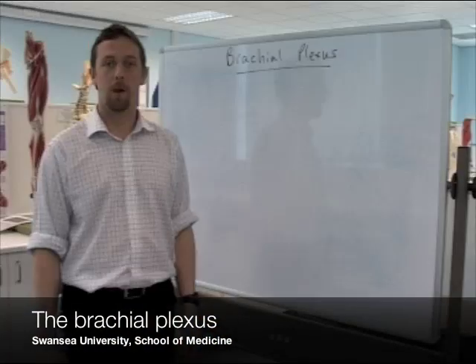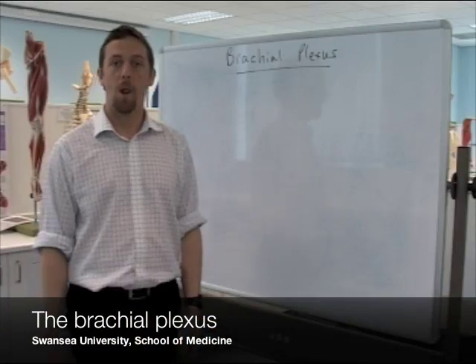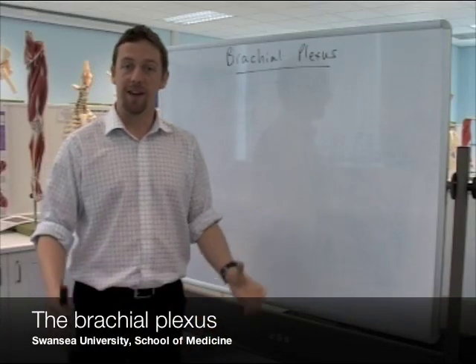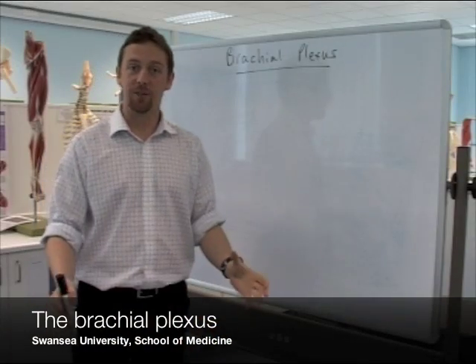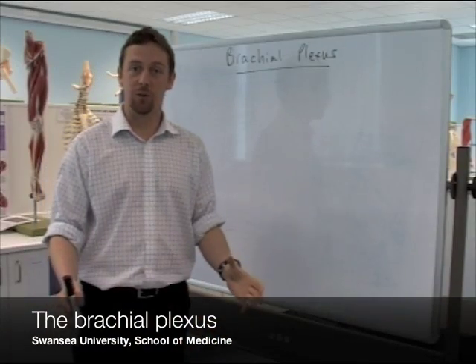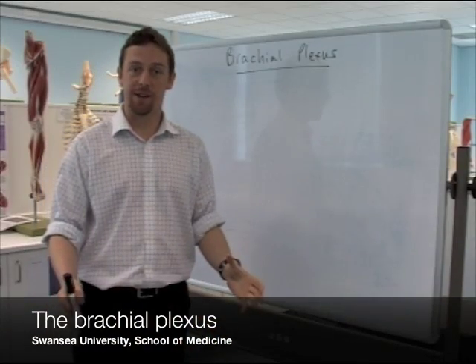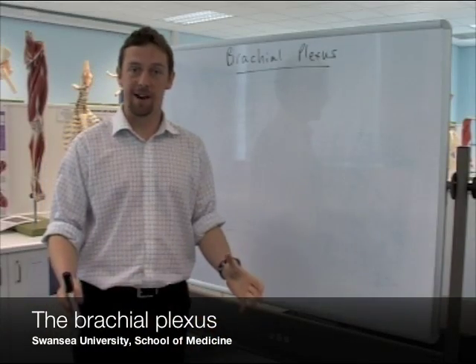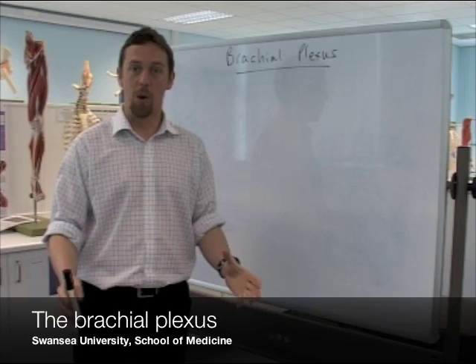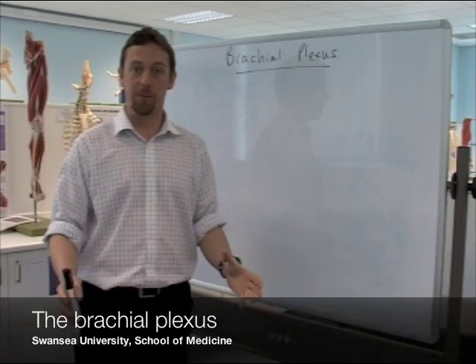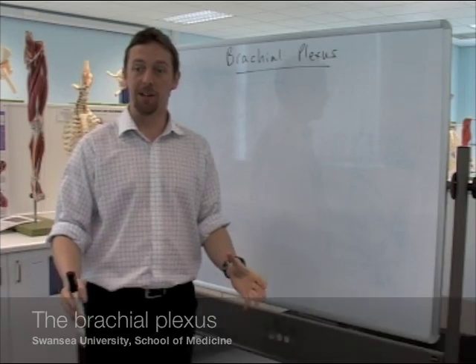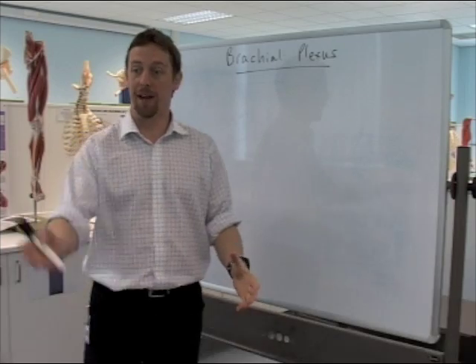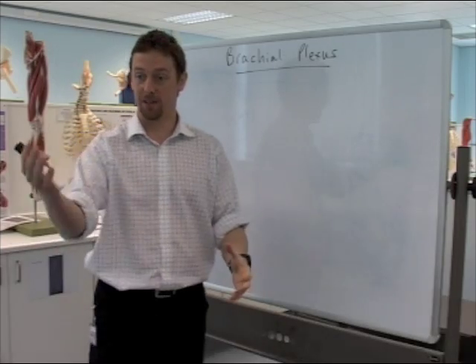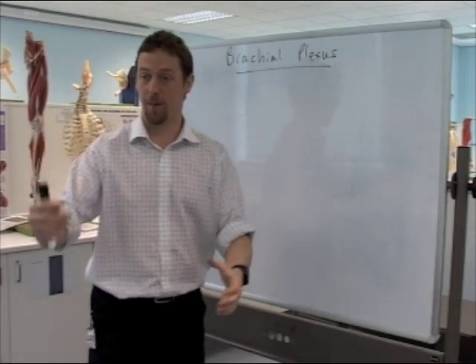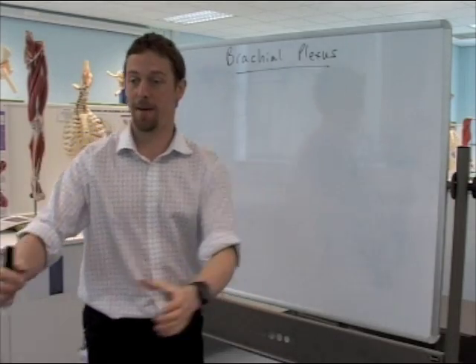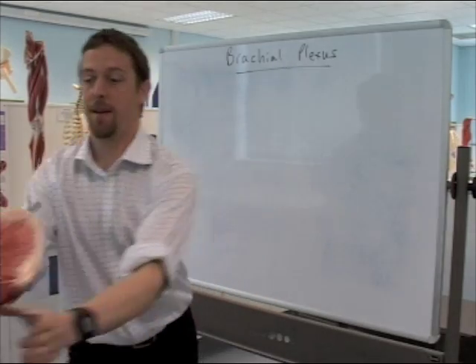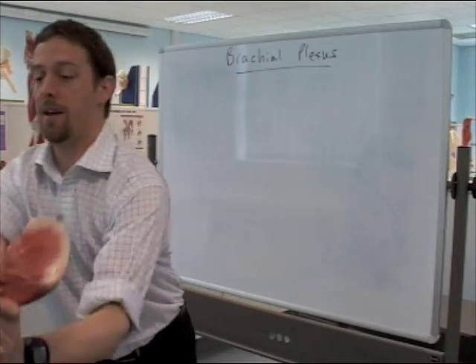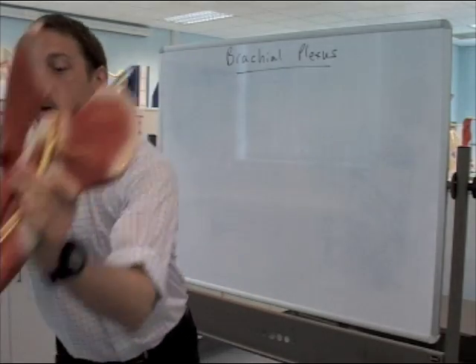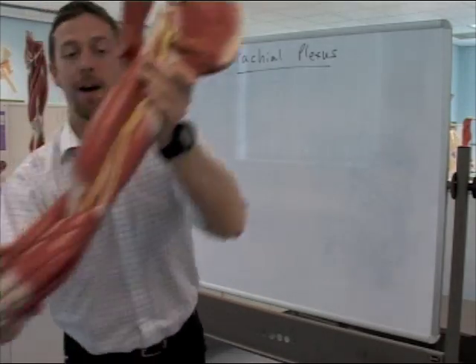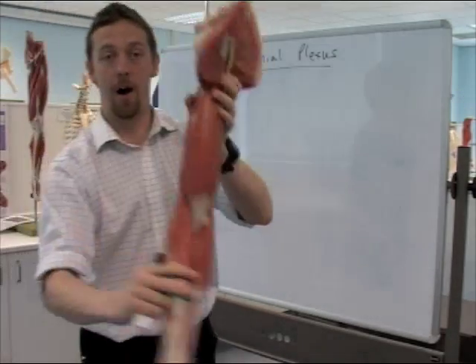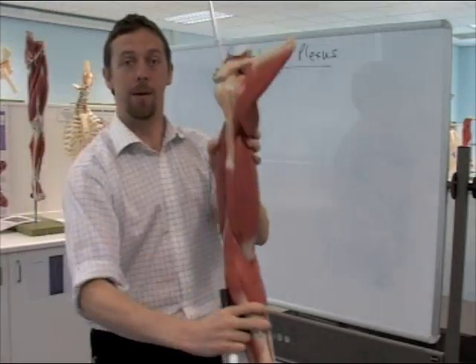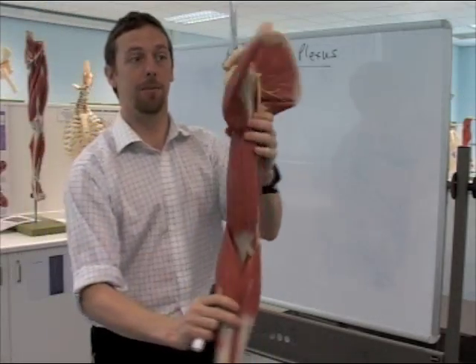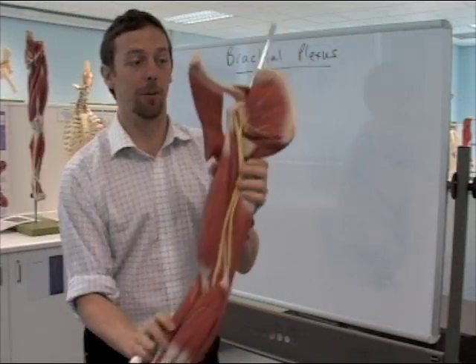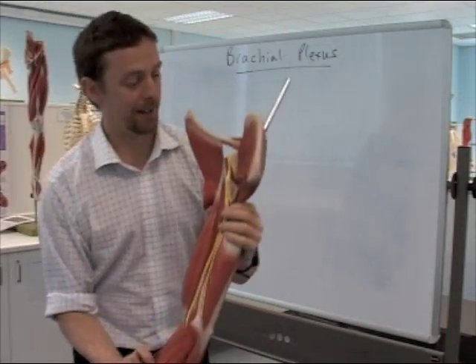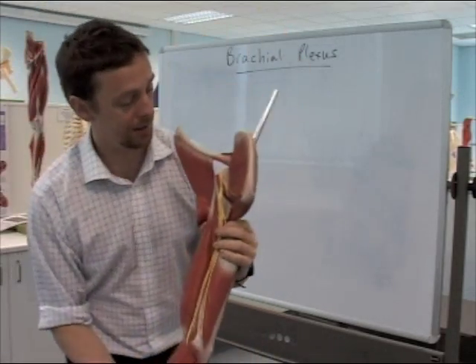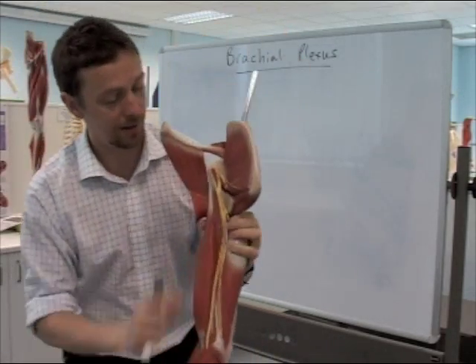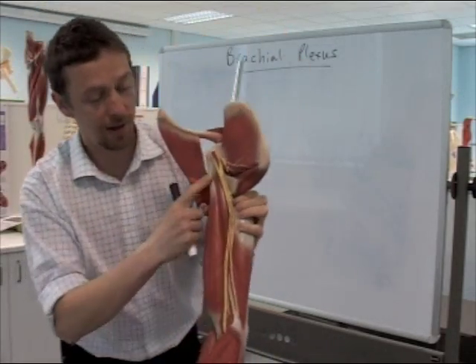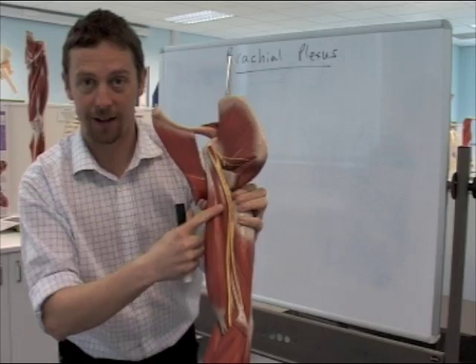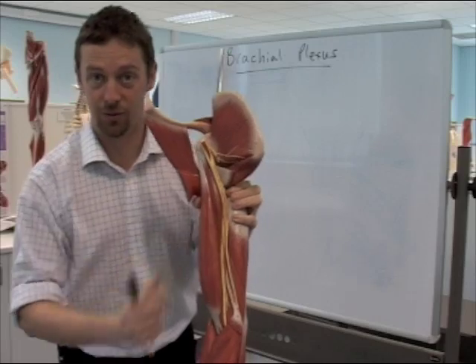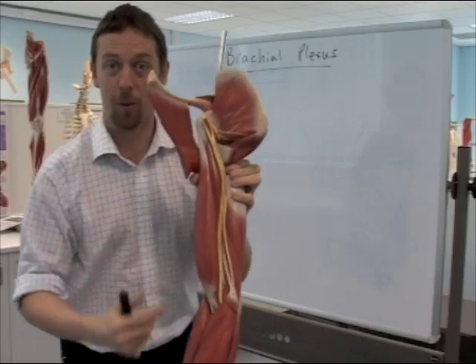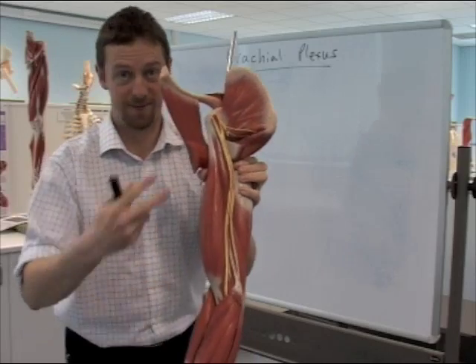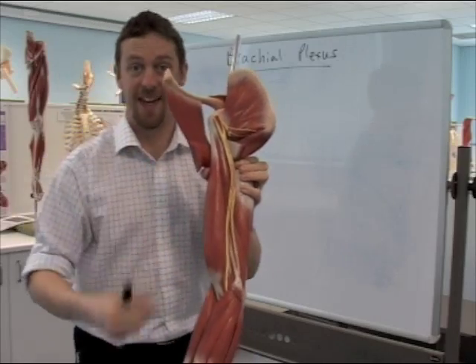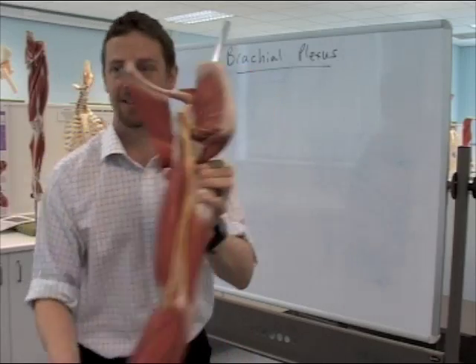How to draw a diagram of the brachial plexus — the arm's brachial plexus, and how to draw that.